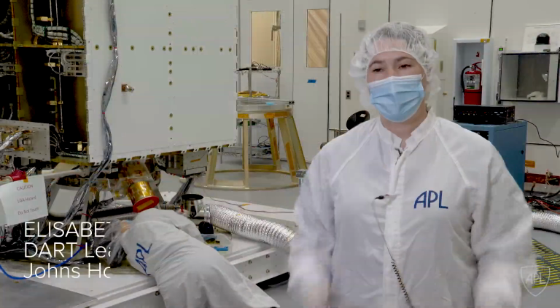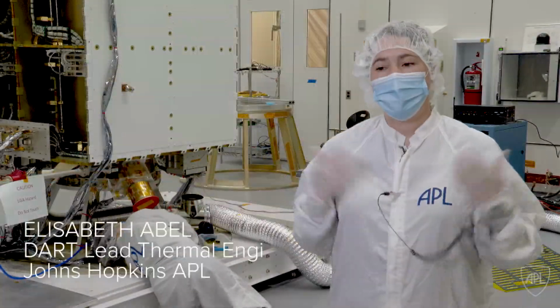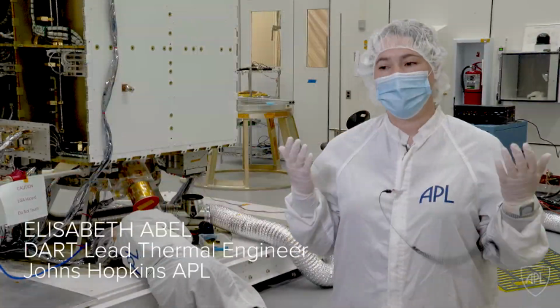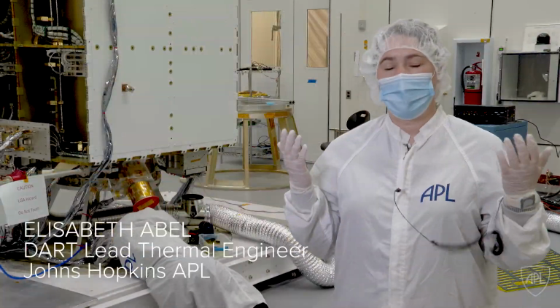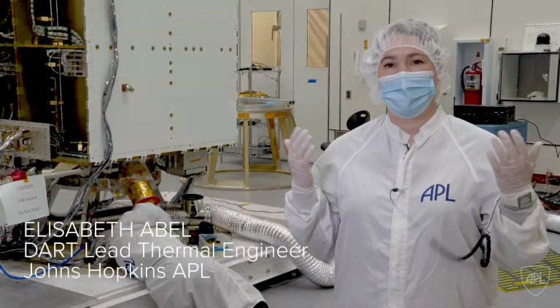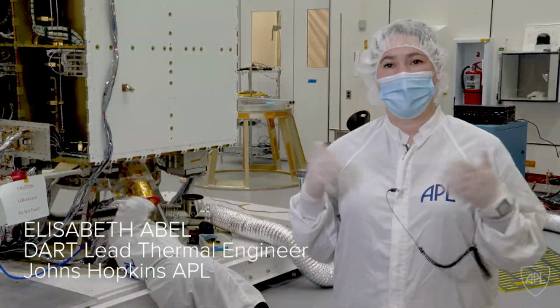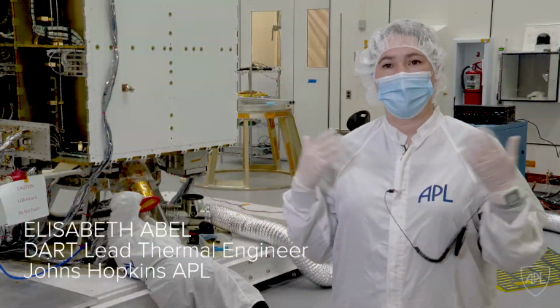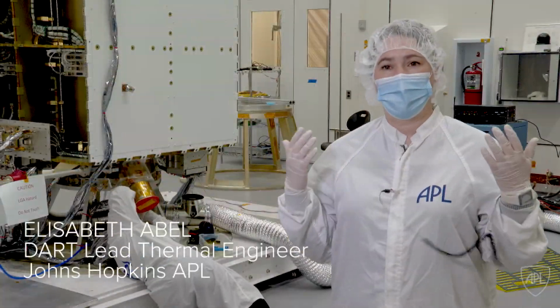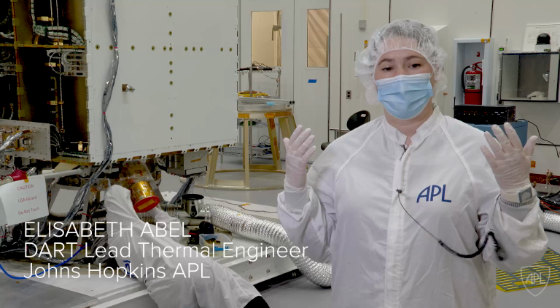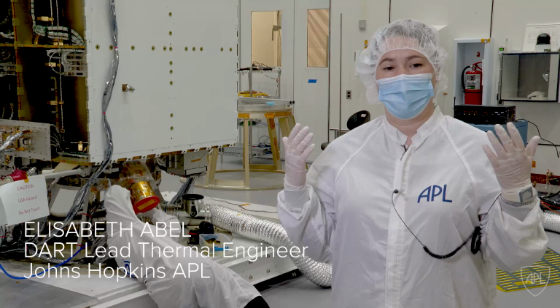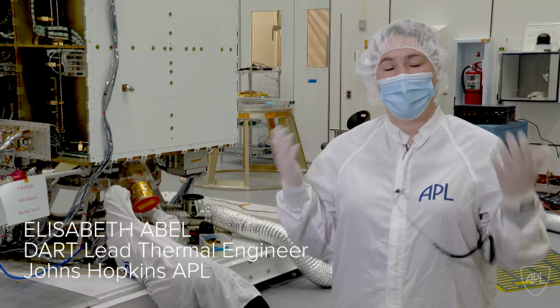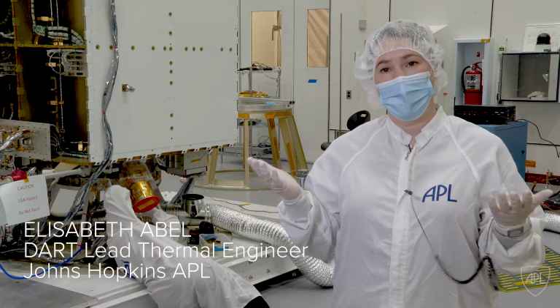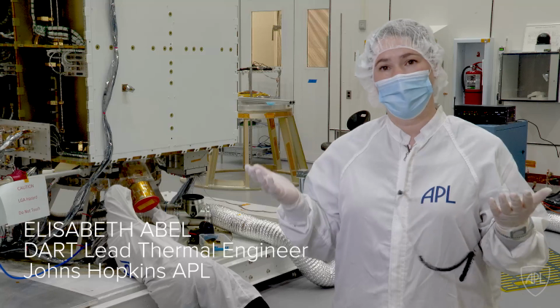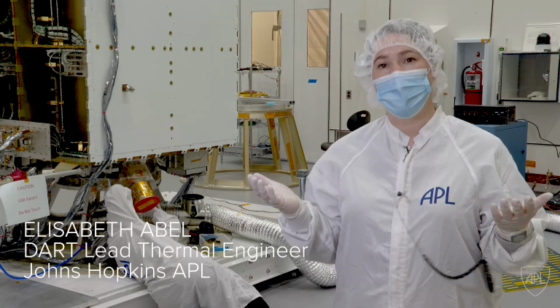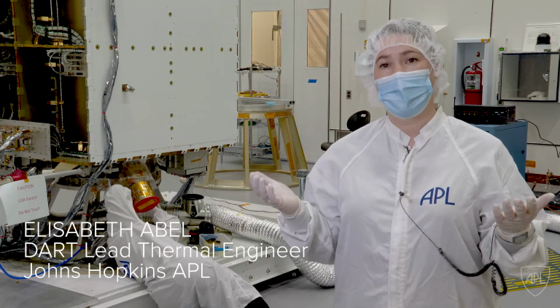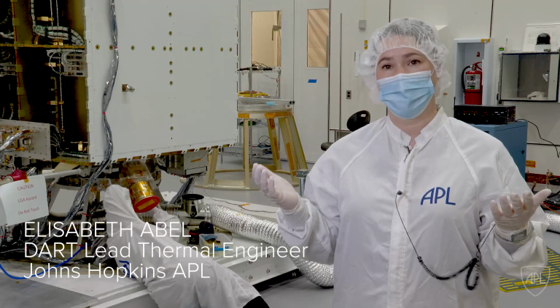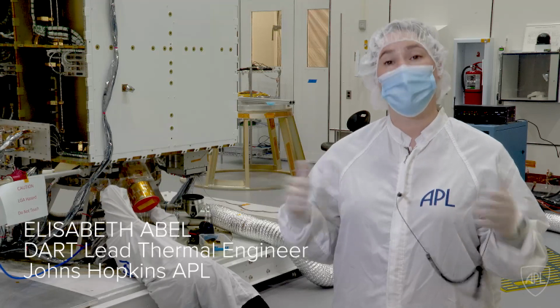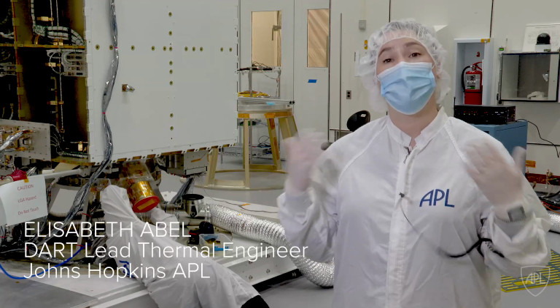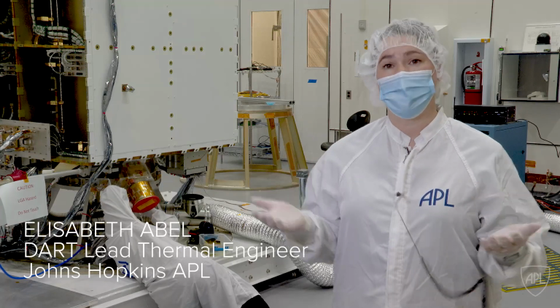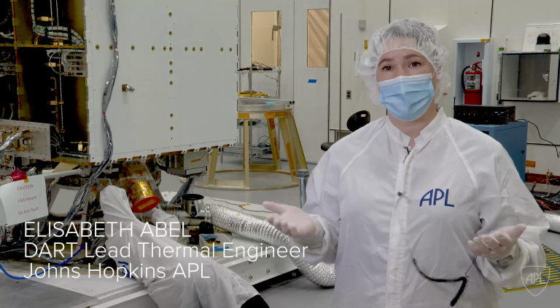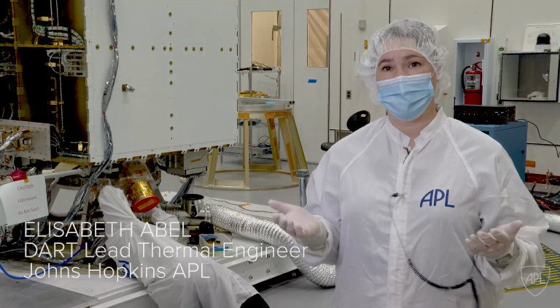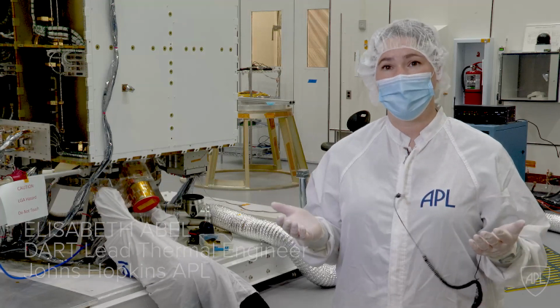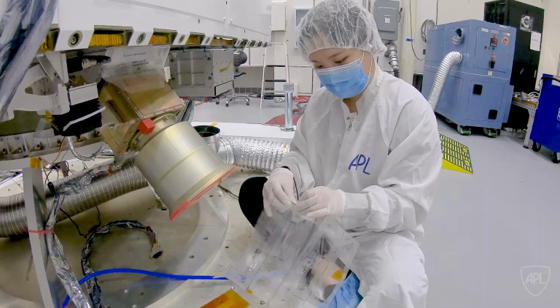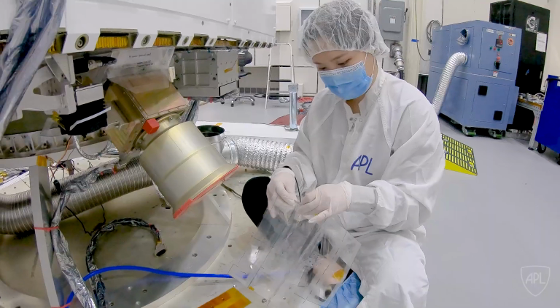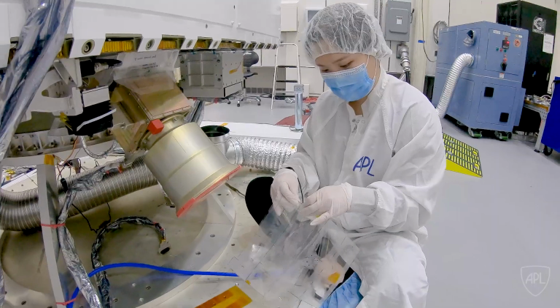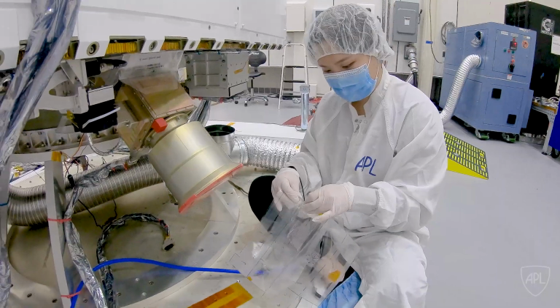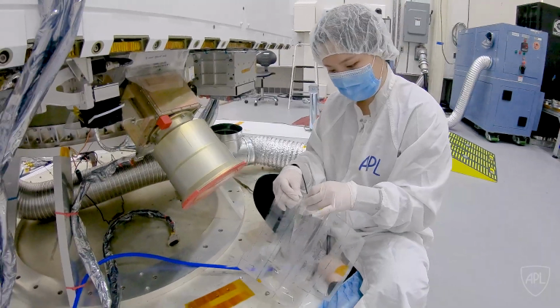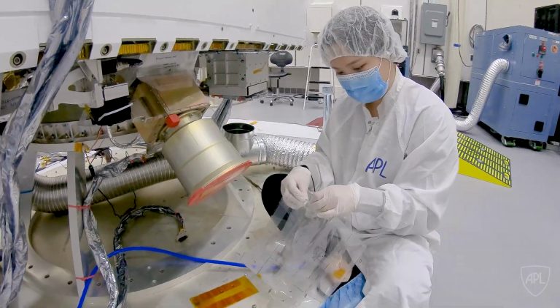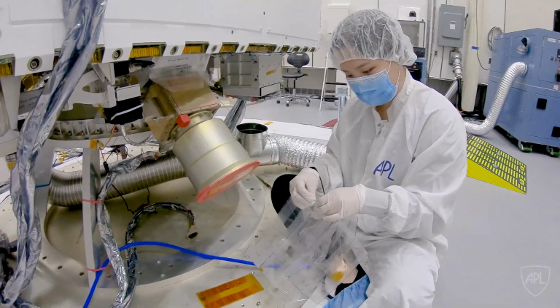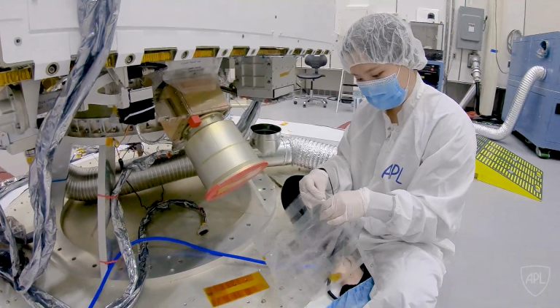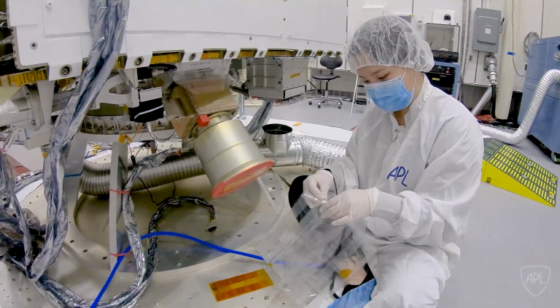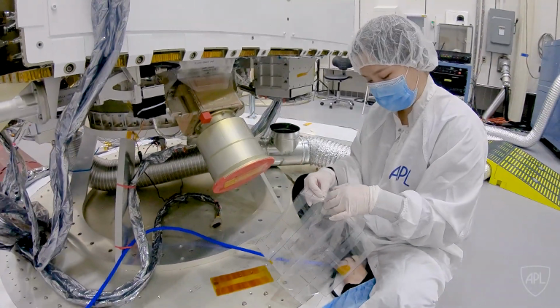Blankets keep the spacecraft warm, or actually cool in some cases. Making blankets is a lot like making clothes.